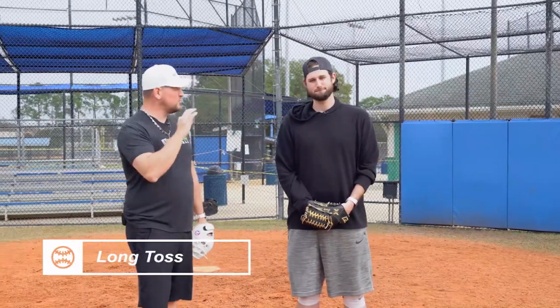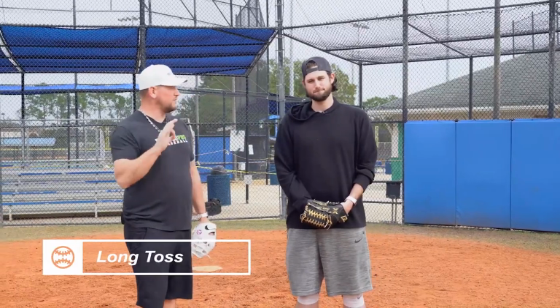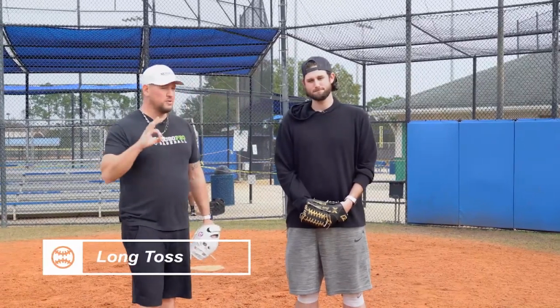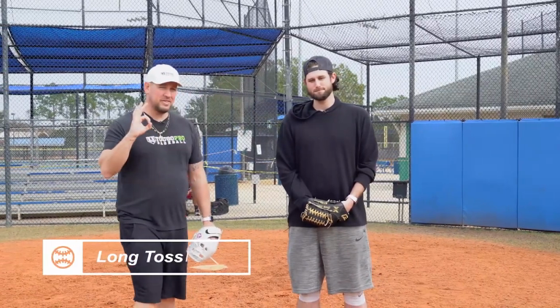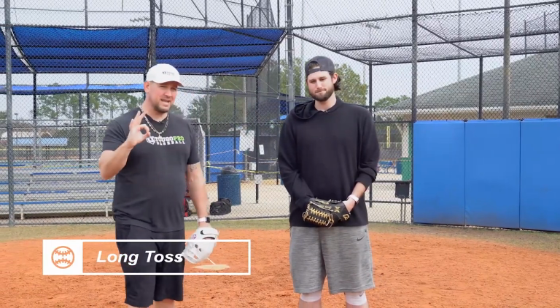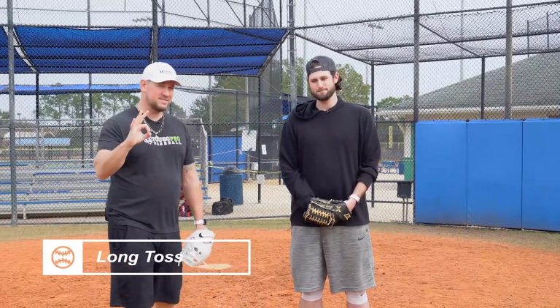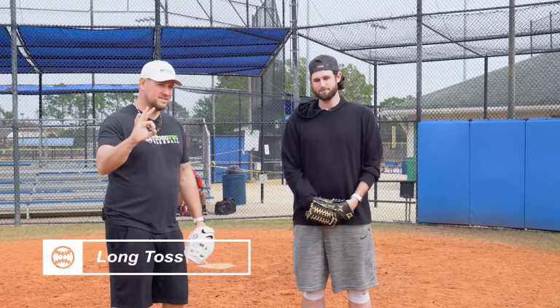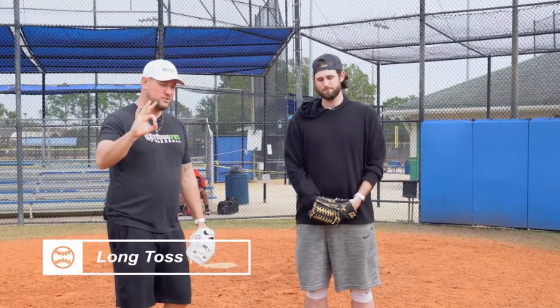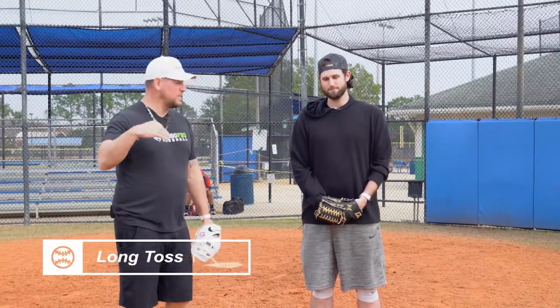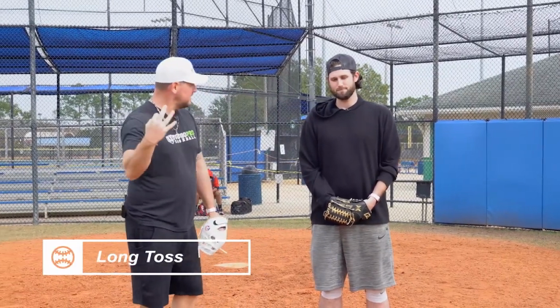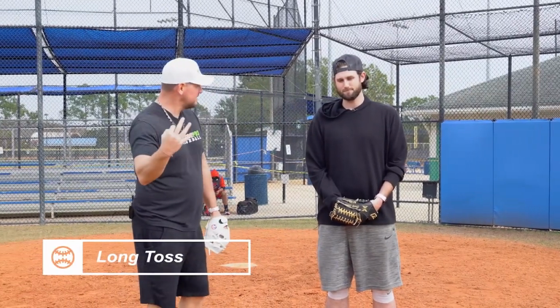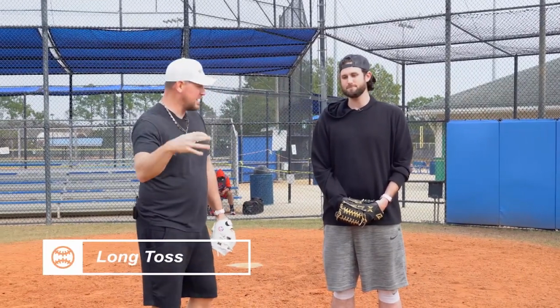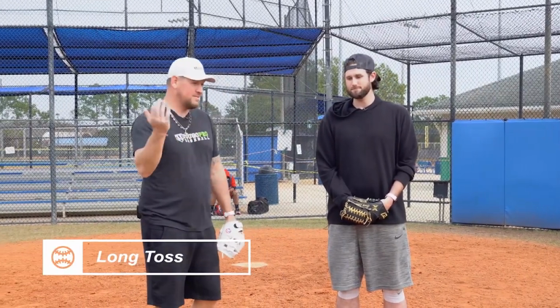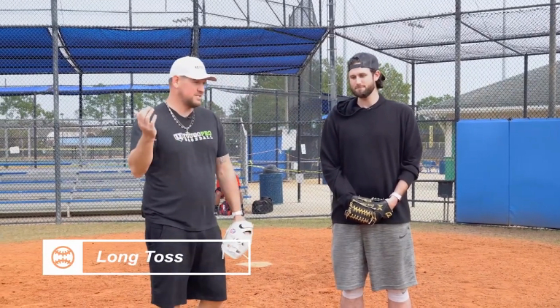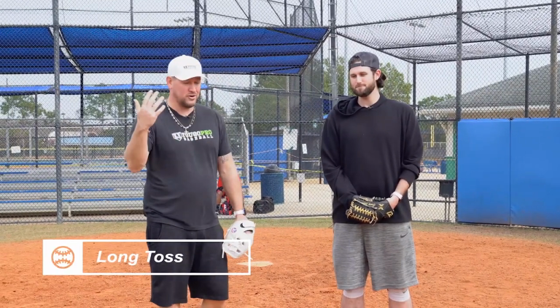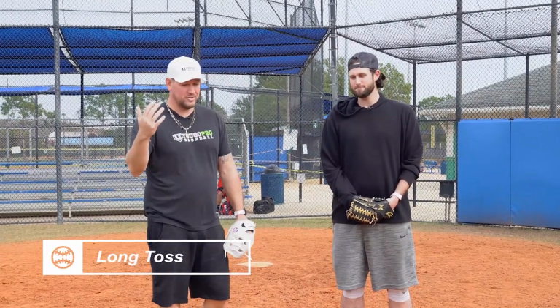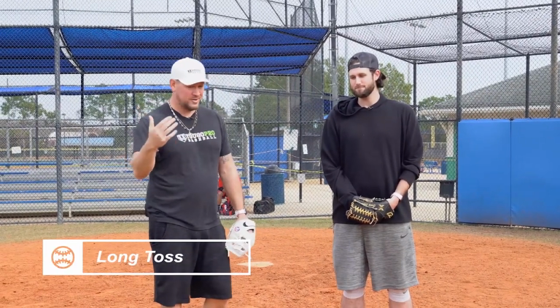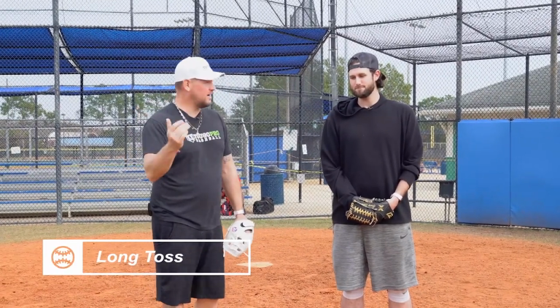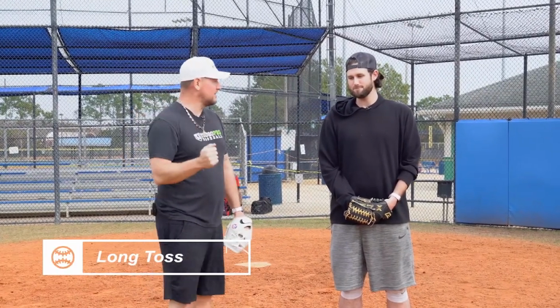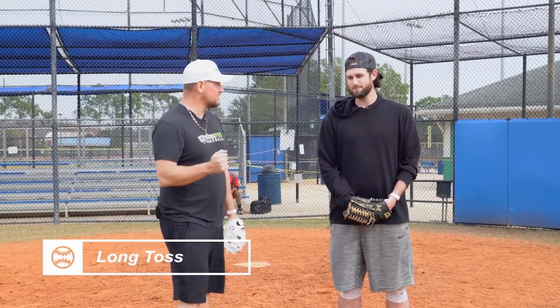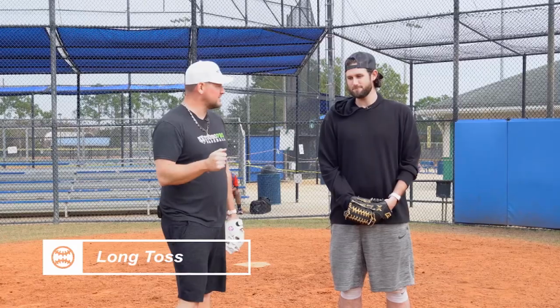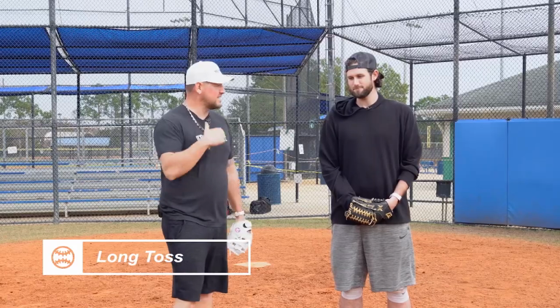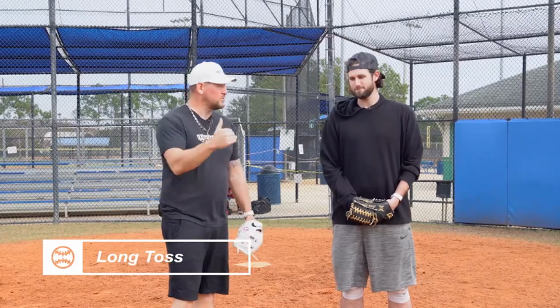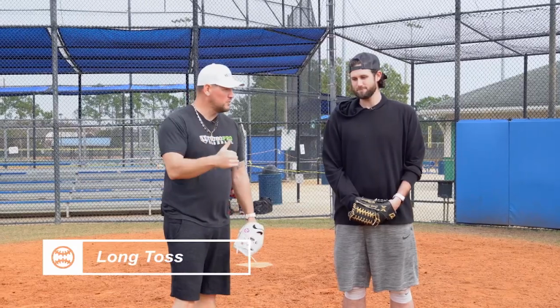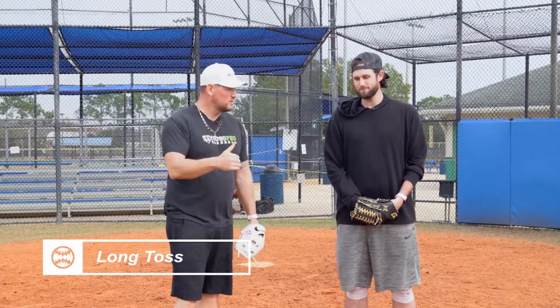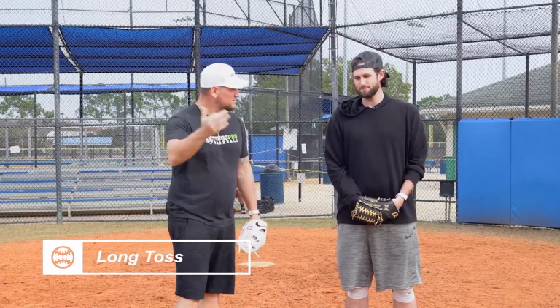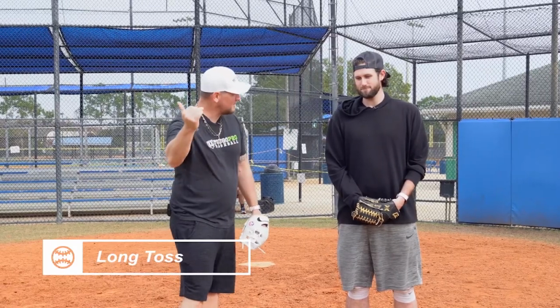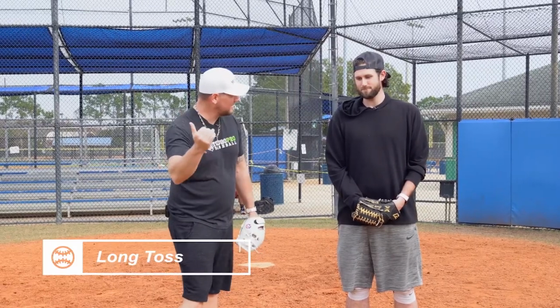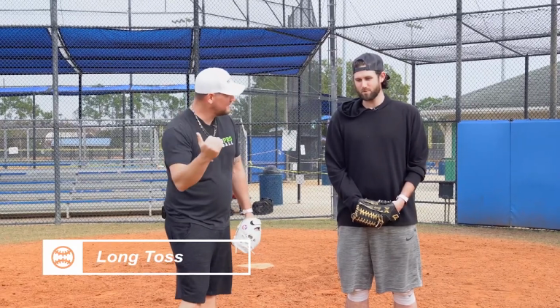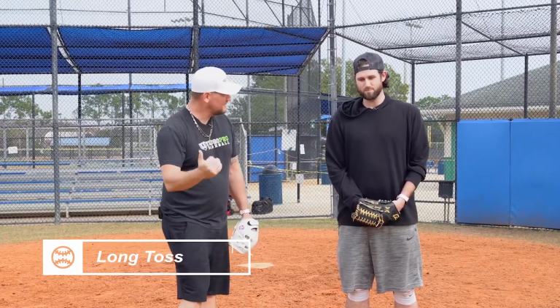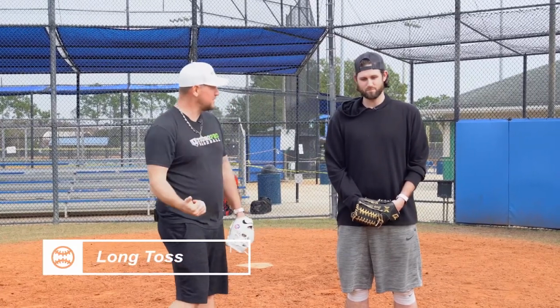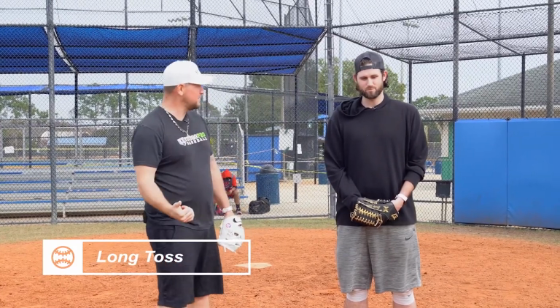You do a few things unique that I've never seen or heard in long toss. It's helped you. Let's talk about it. What do you do?